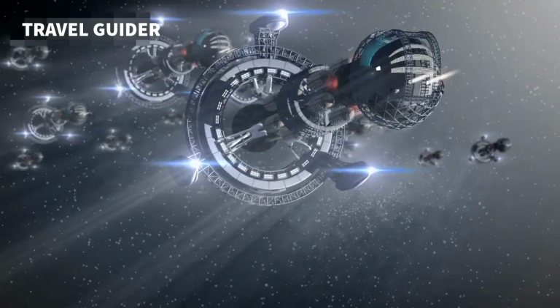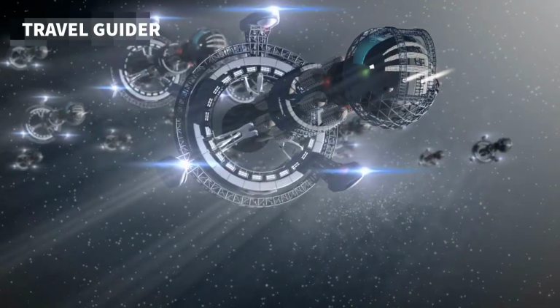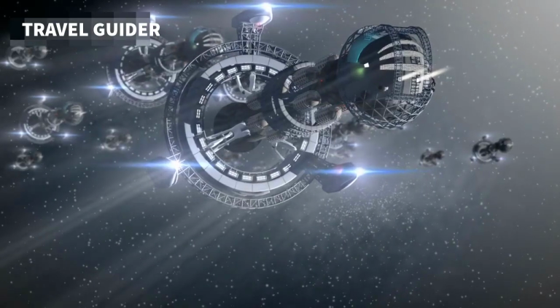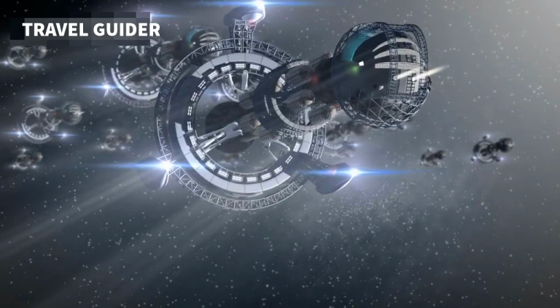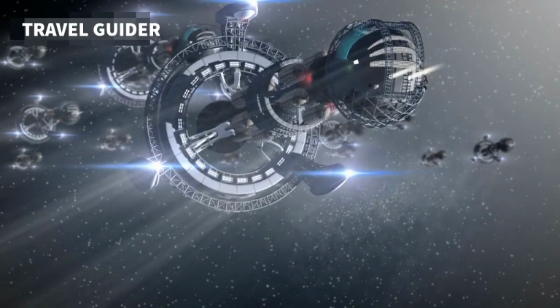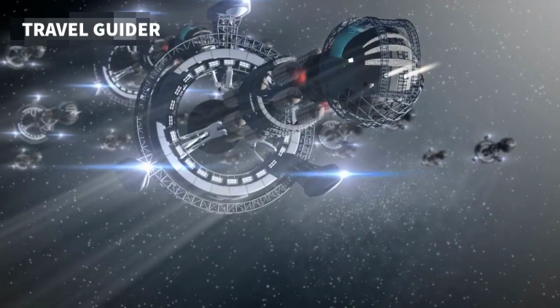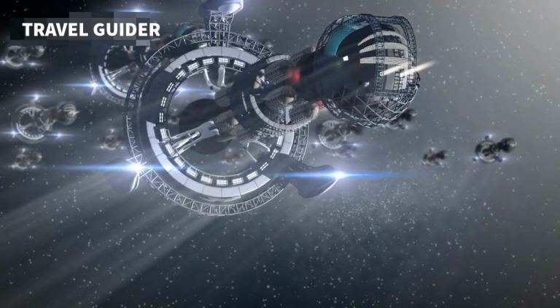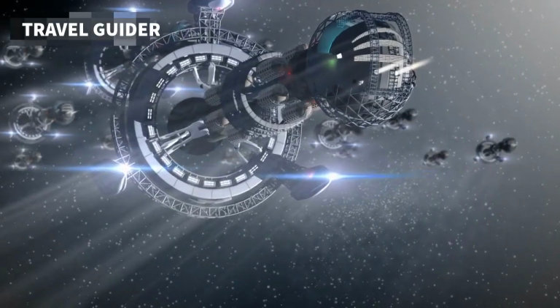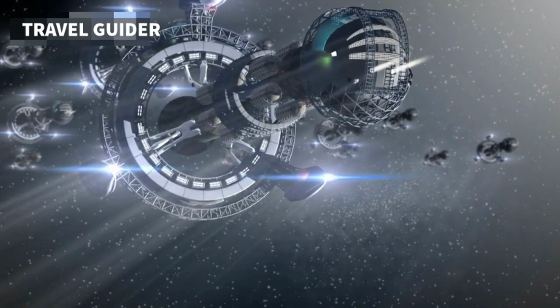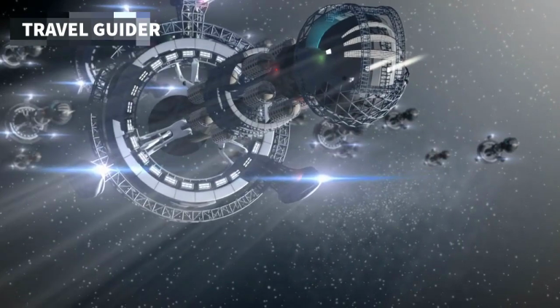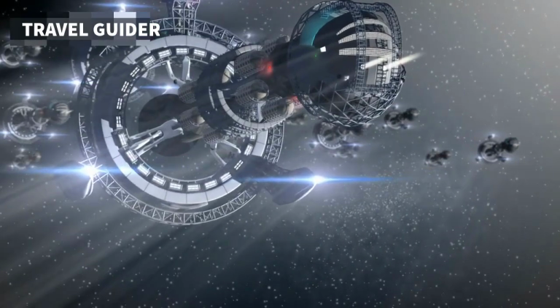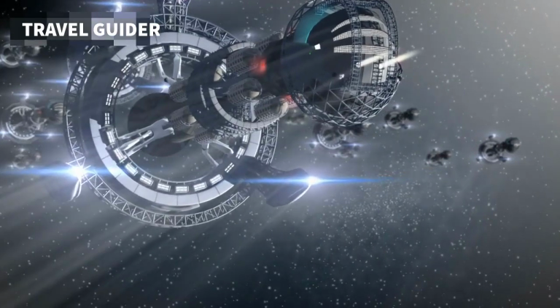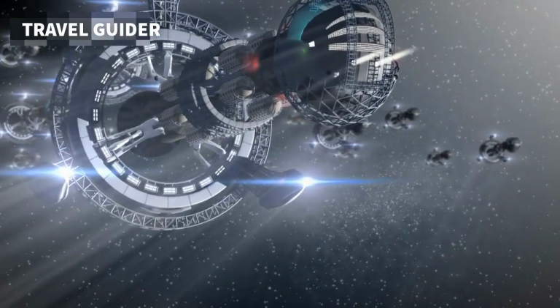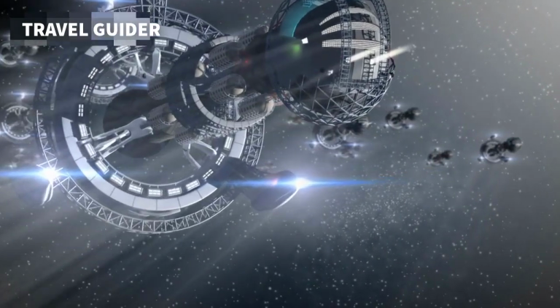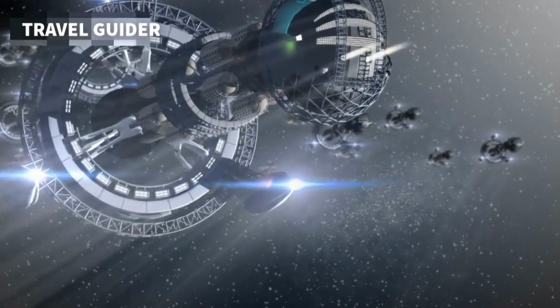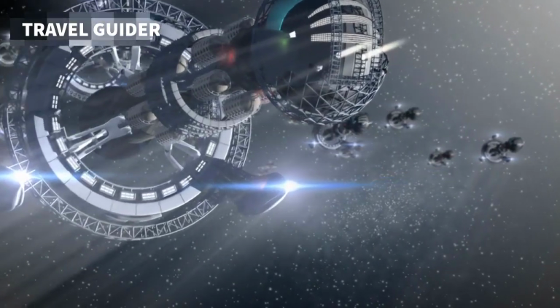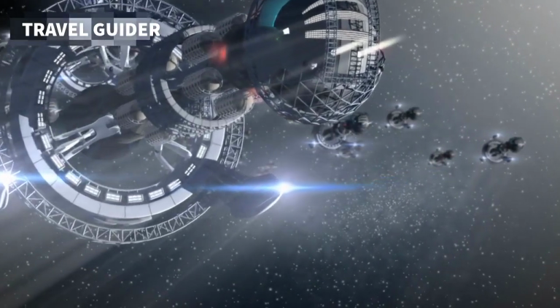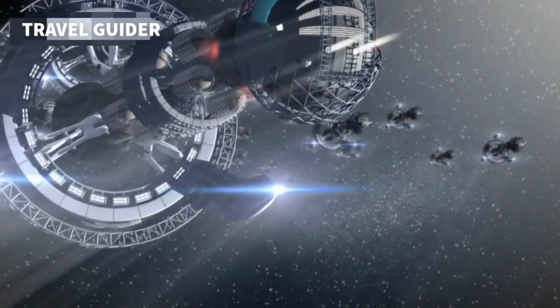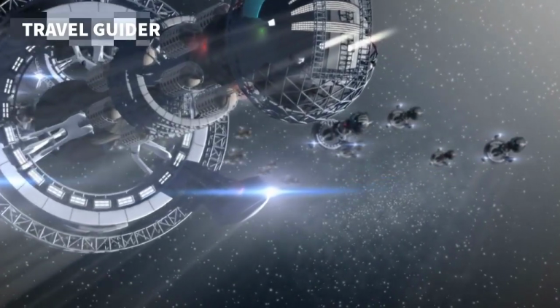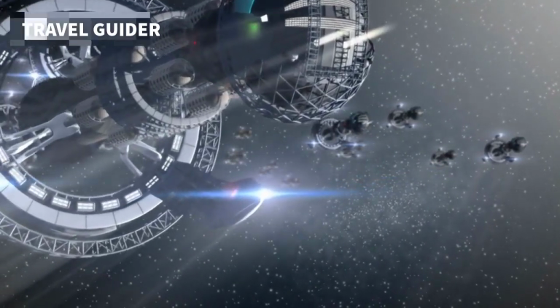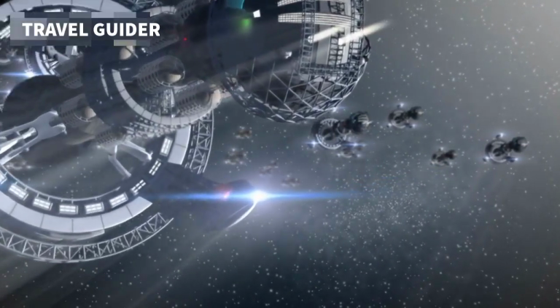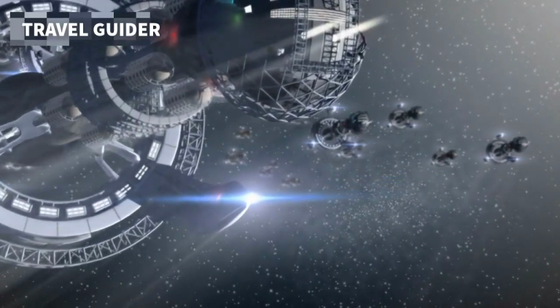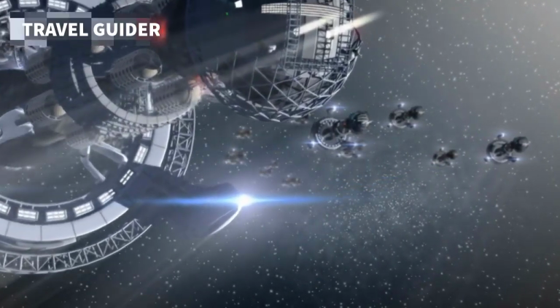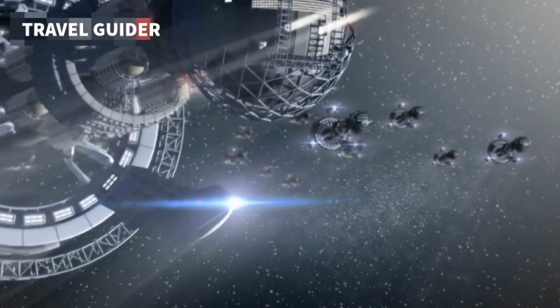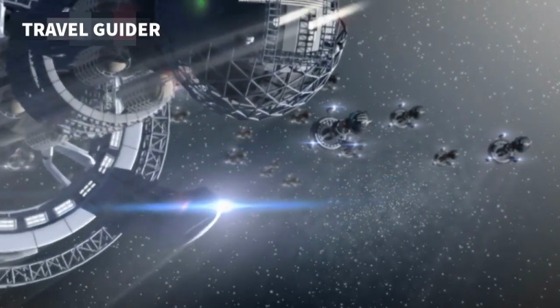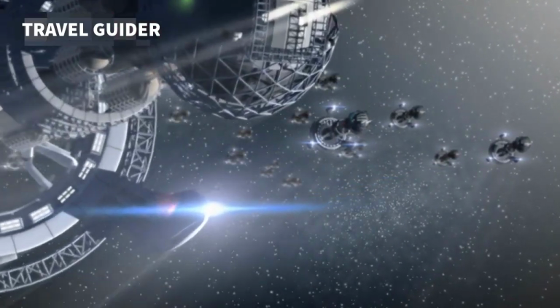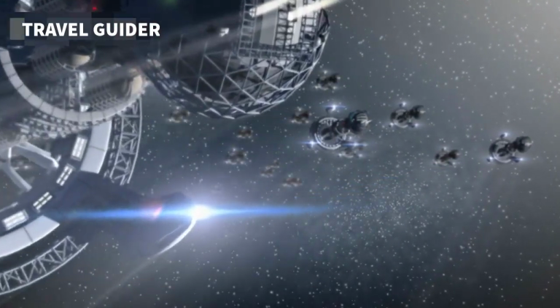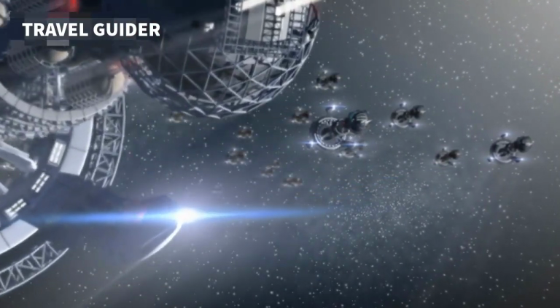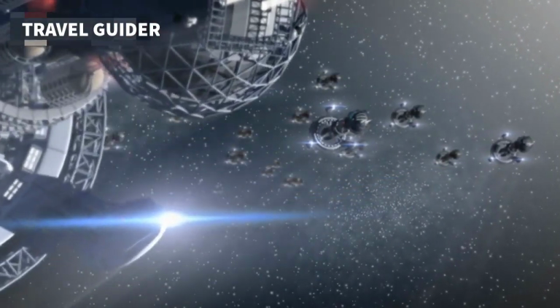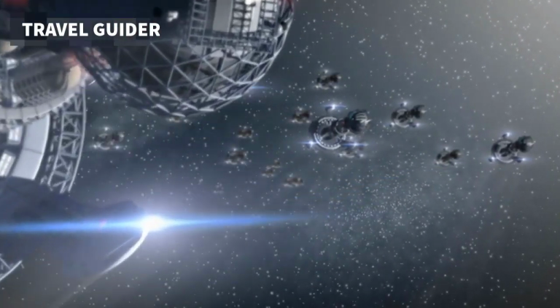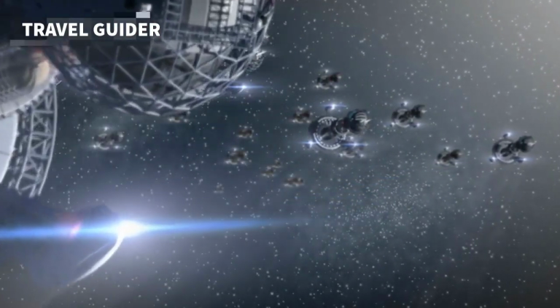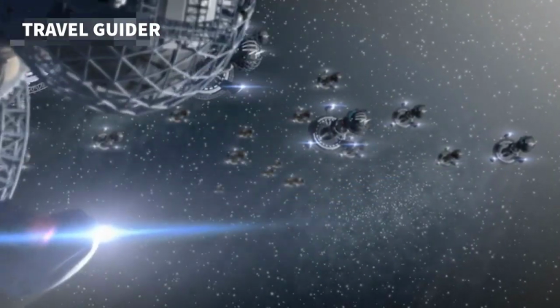And don't miss the immersive planetarium — an intergalactic adventure awaits.